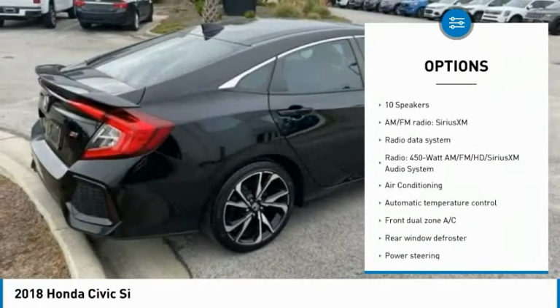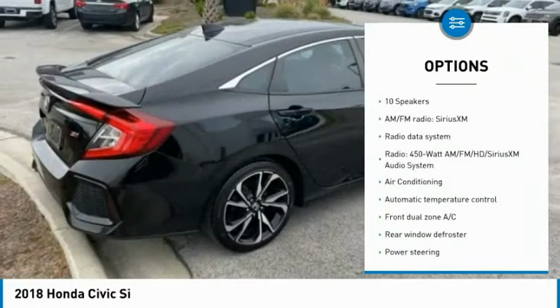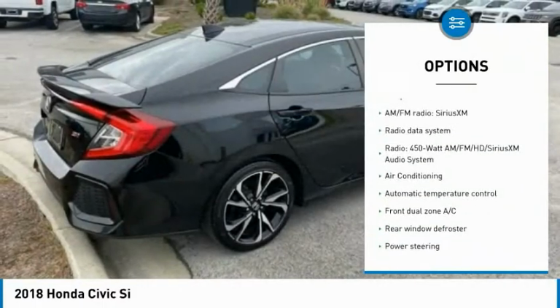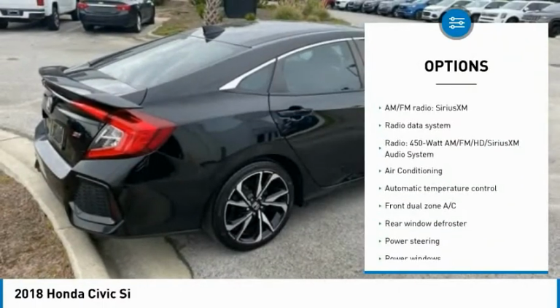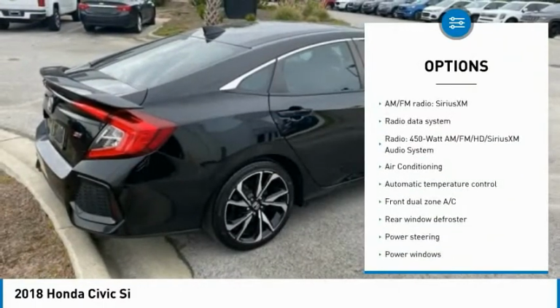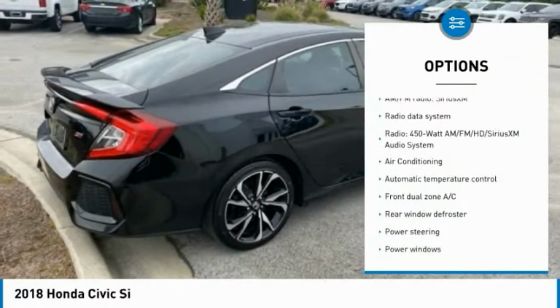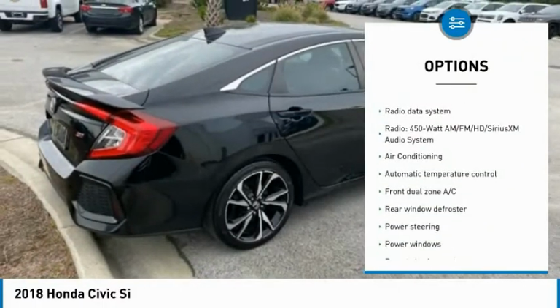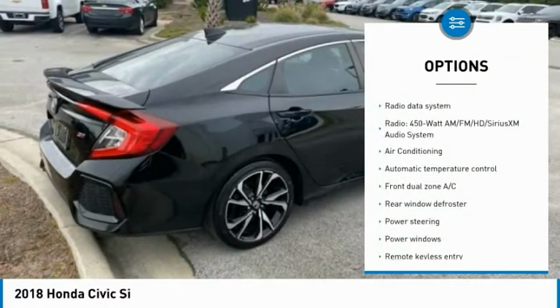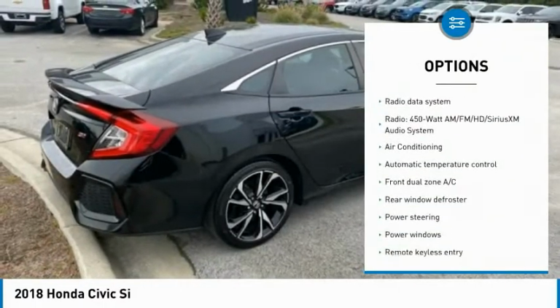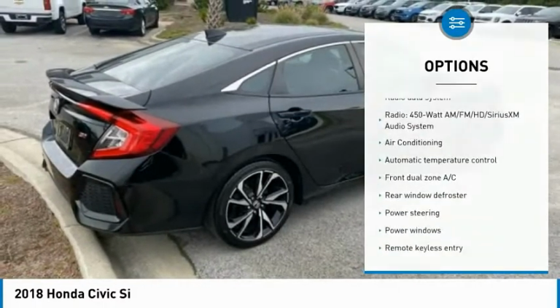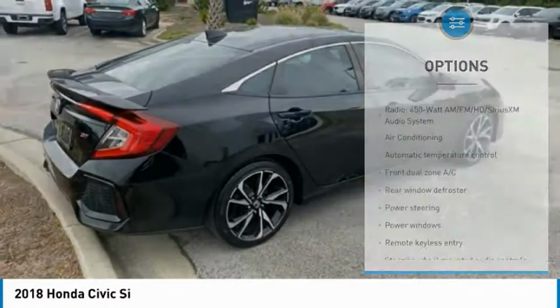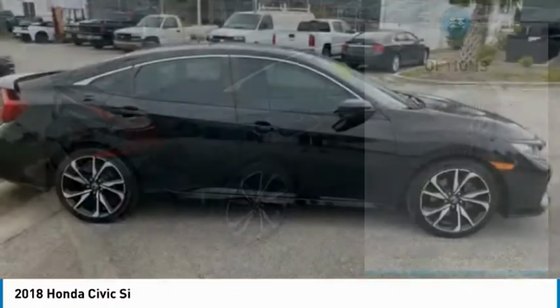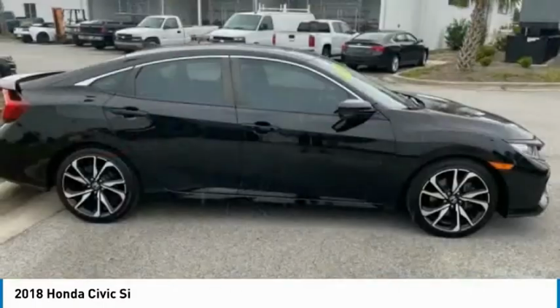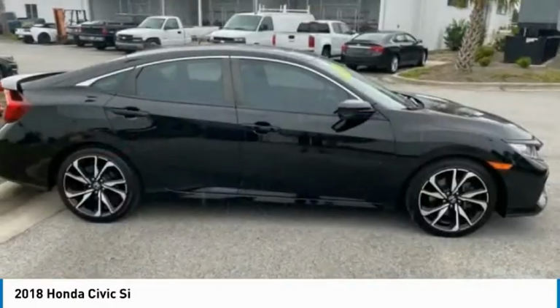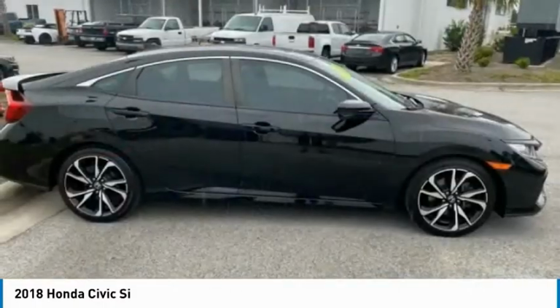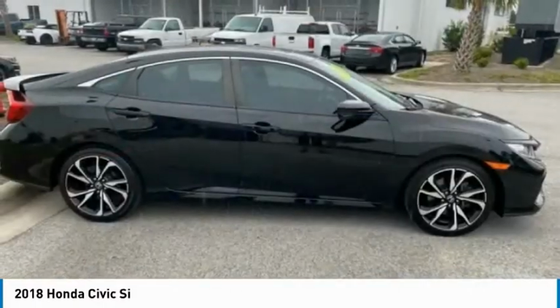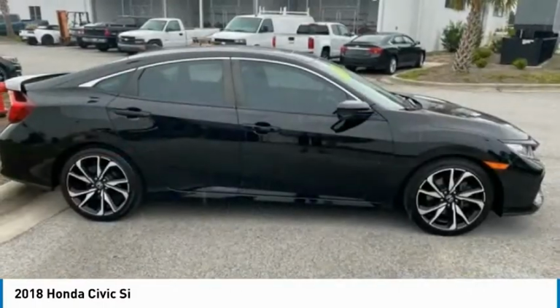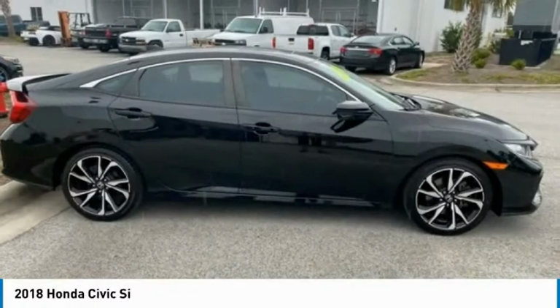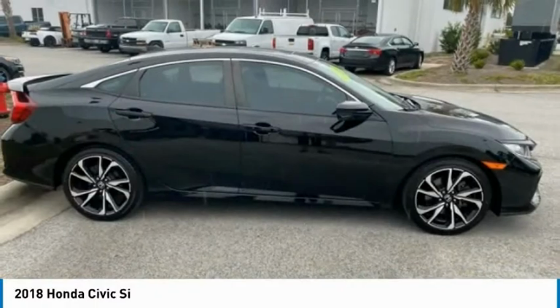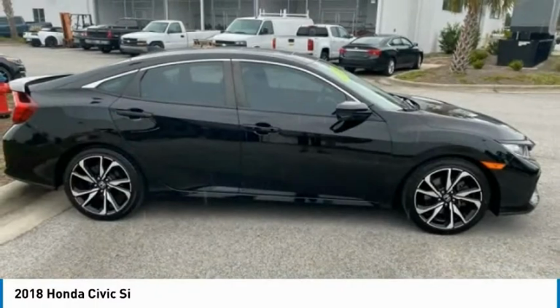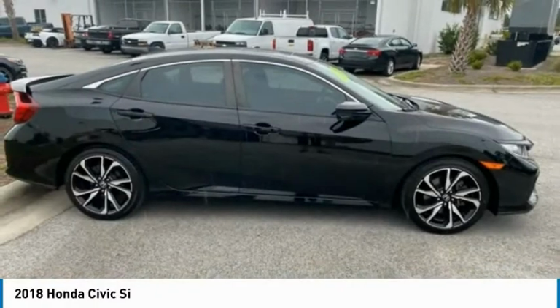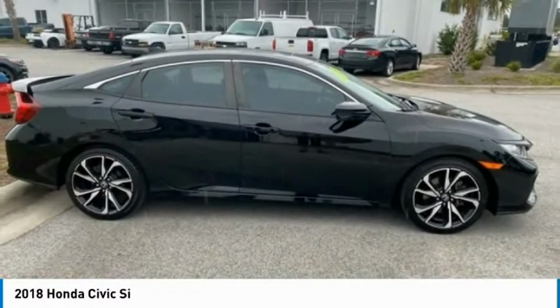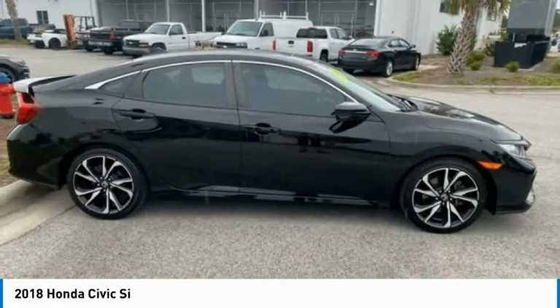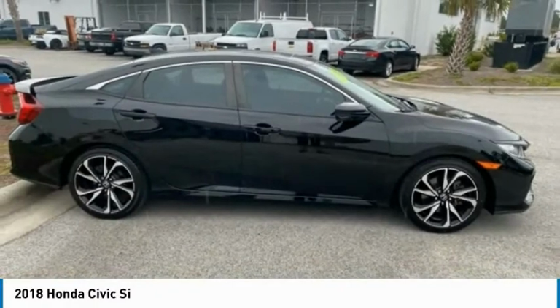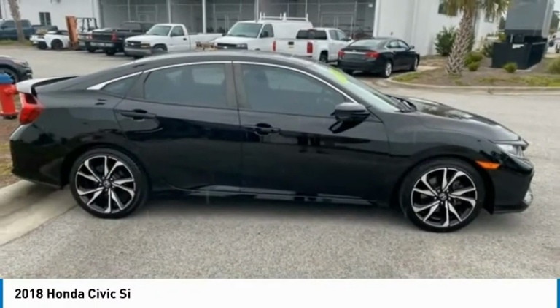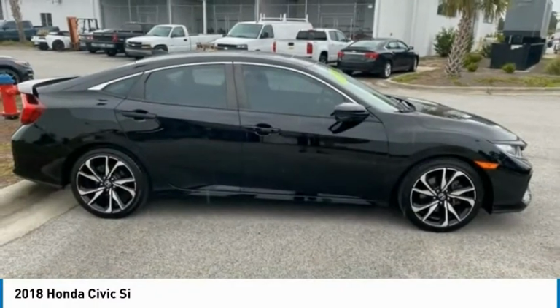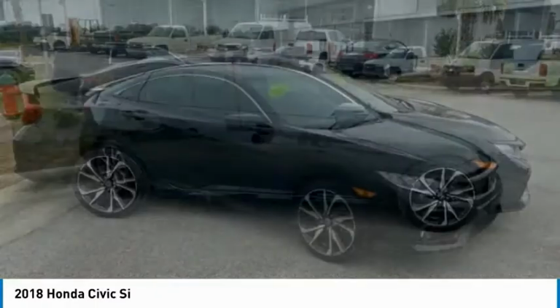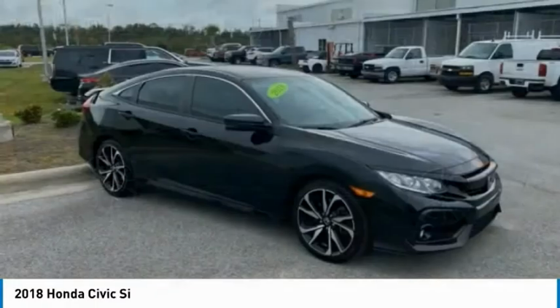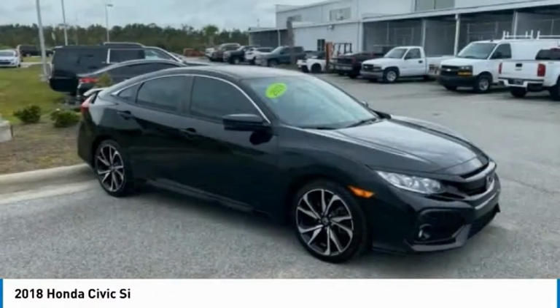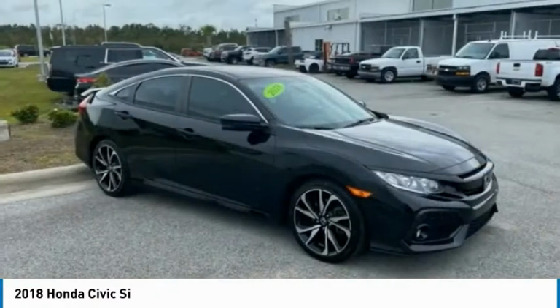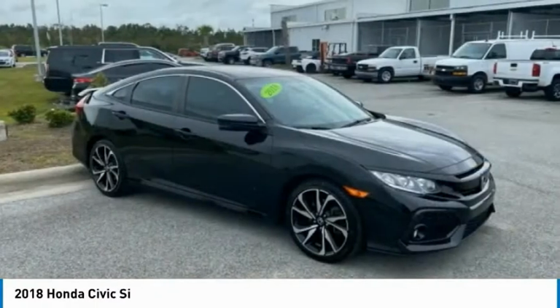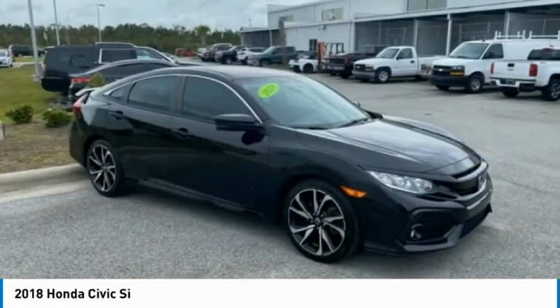Fog lights, four-wheel disc brakes, speed control, power moonroof, and rear window defroster.